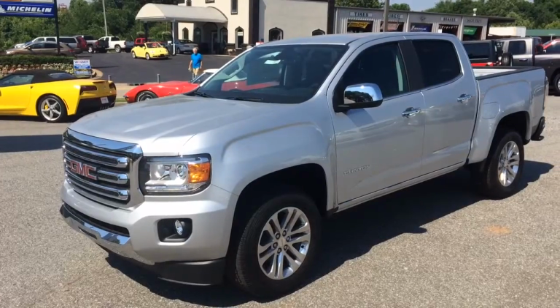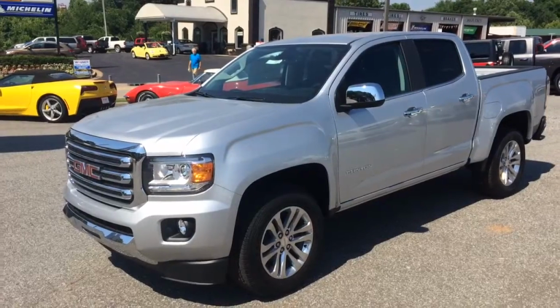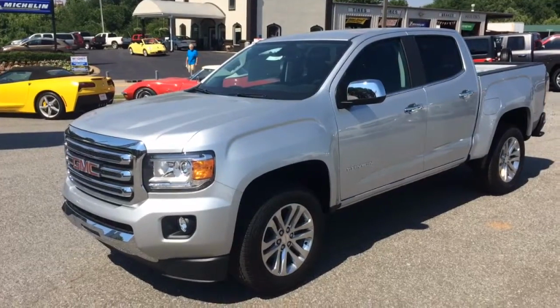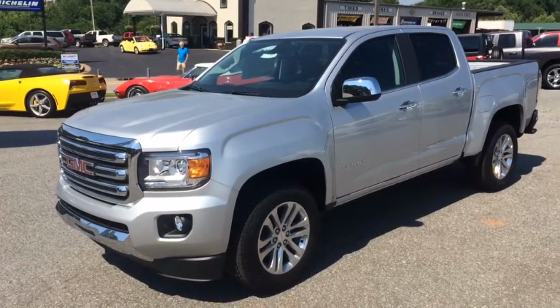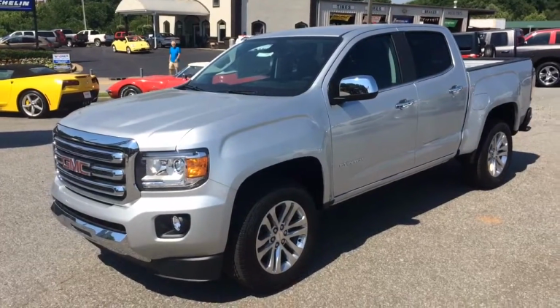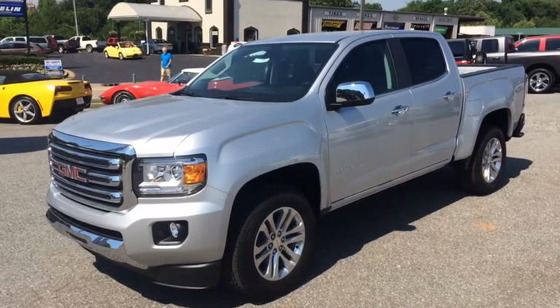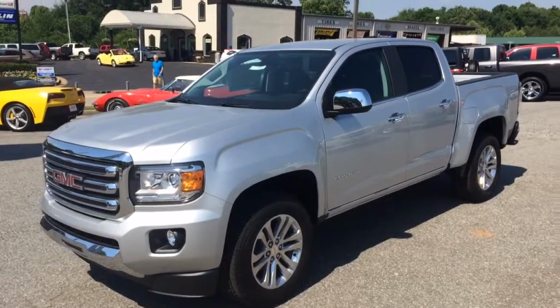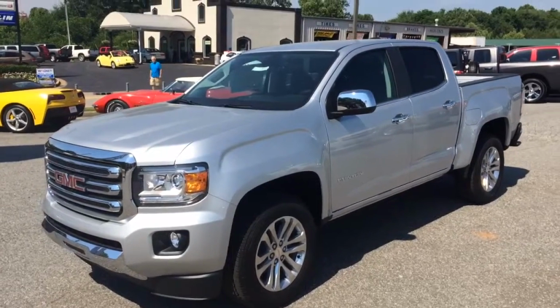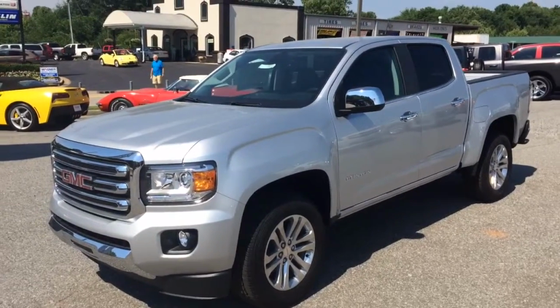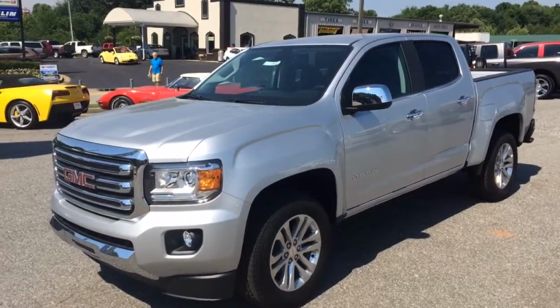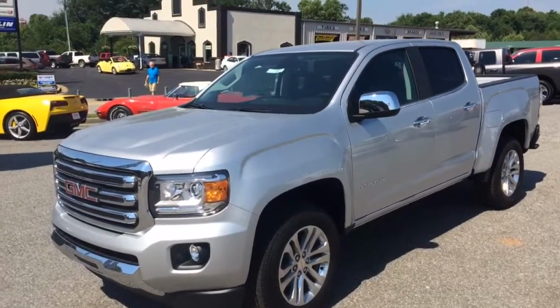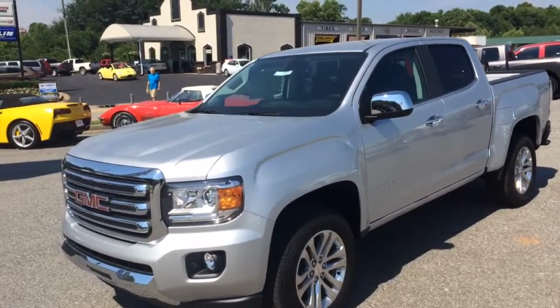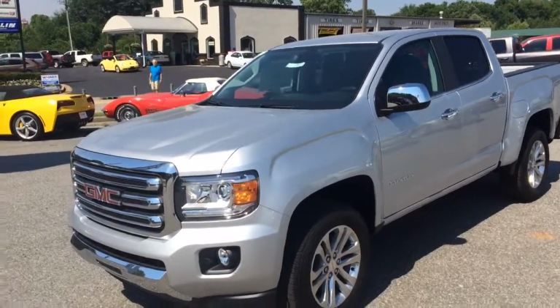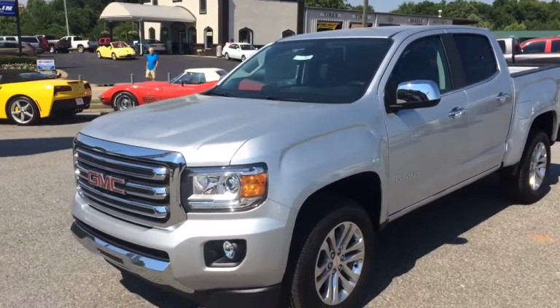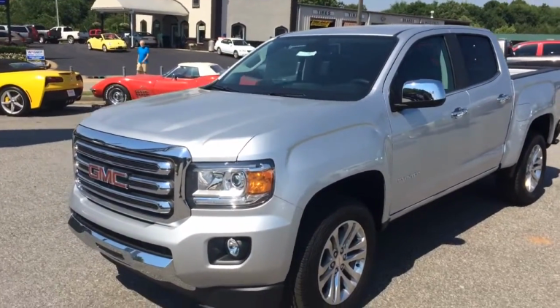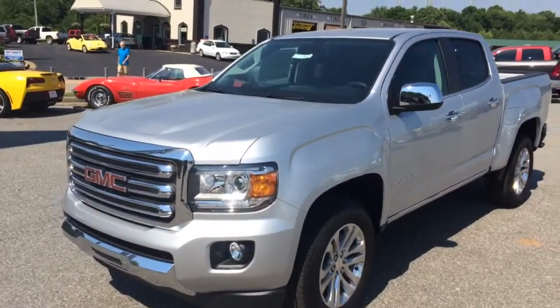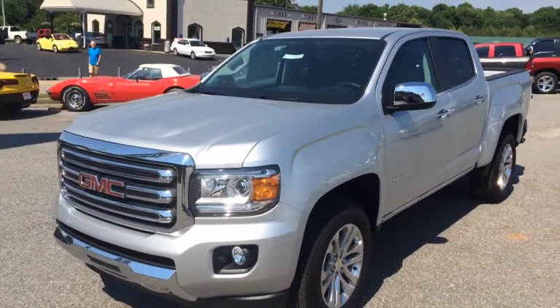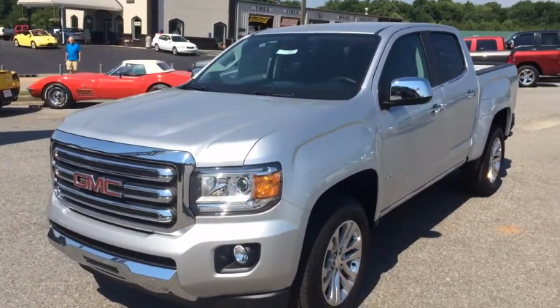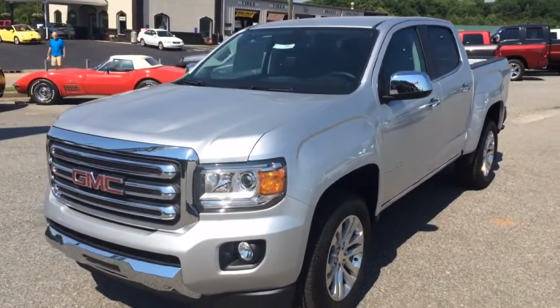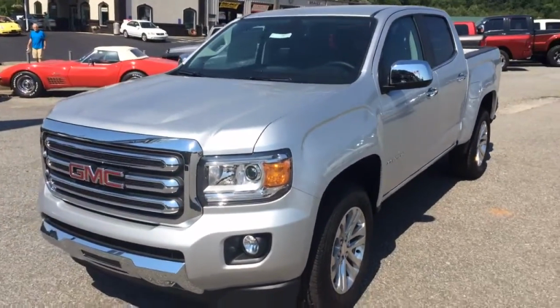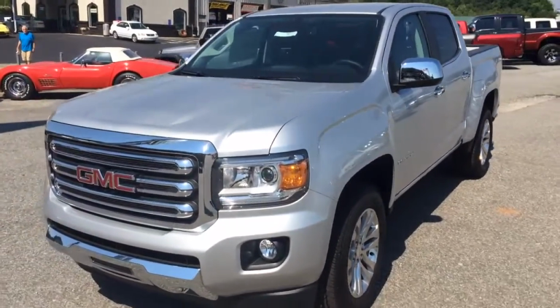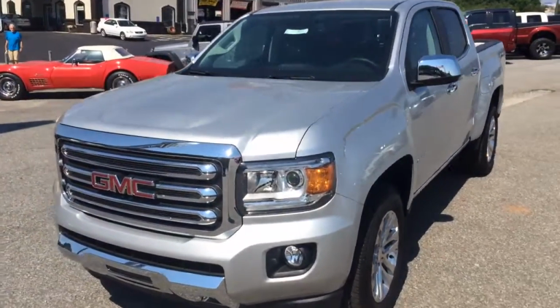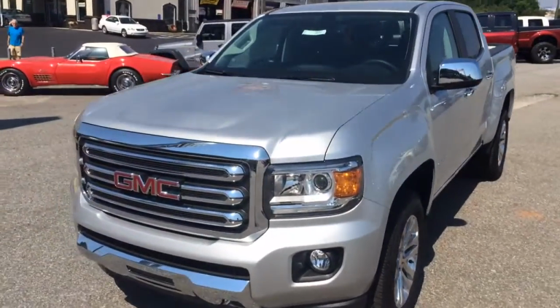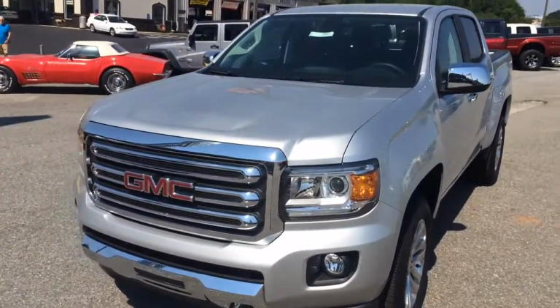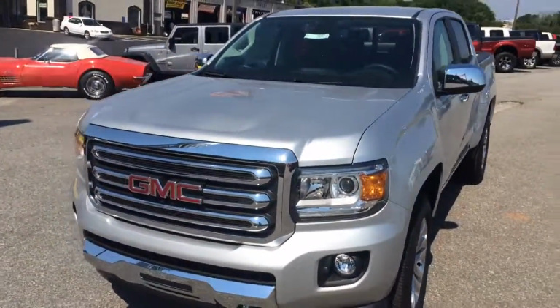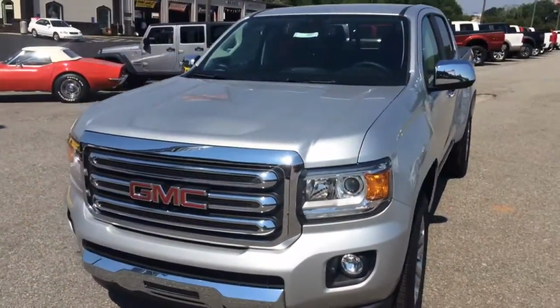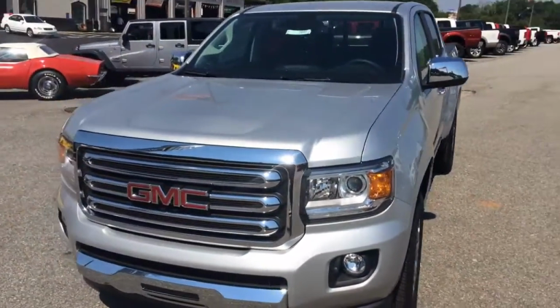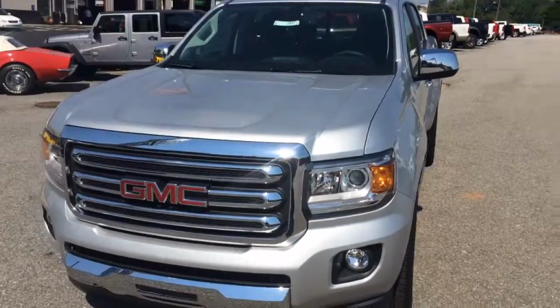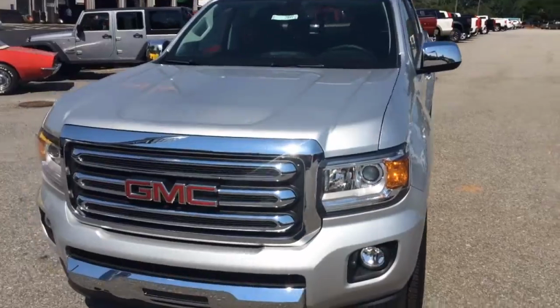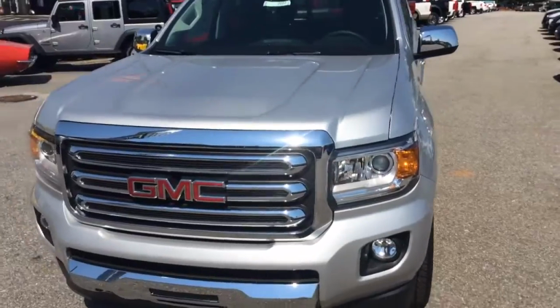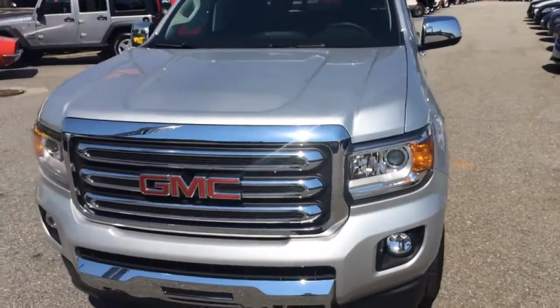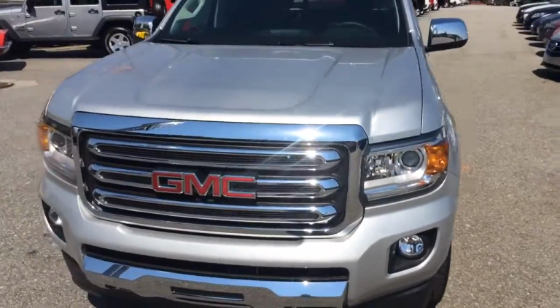Hey, this is Brandon Rutherford here at Jimmy Britt Chevy, going to give you a quick walk around of the GMC Canyon you inquired about.